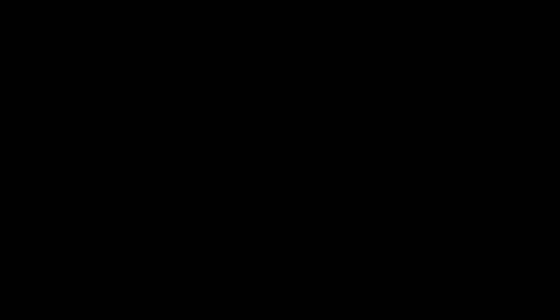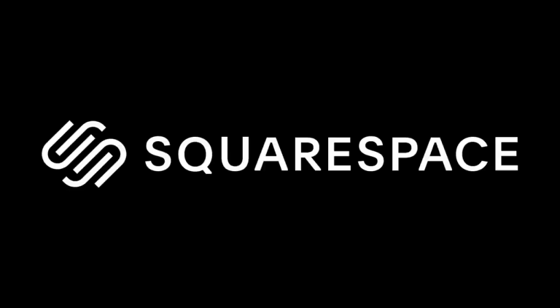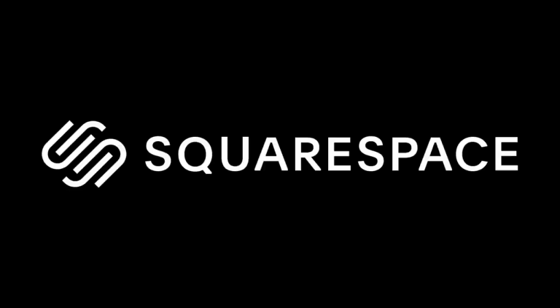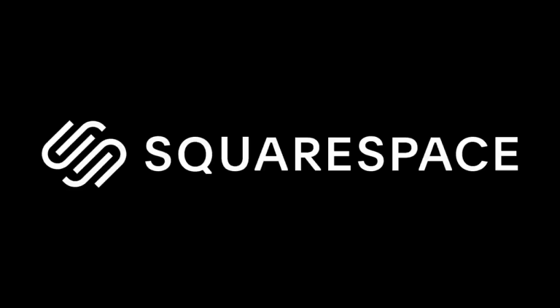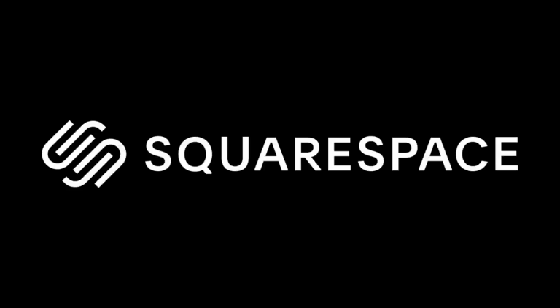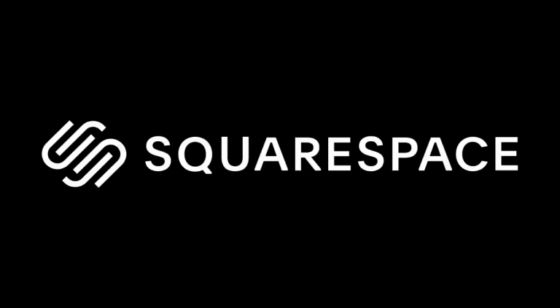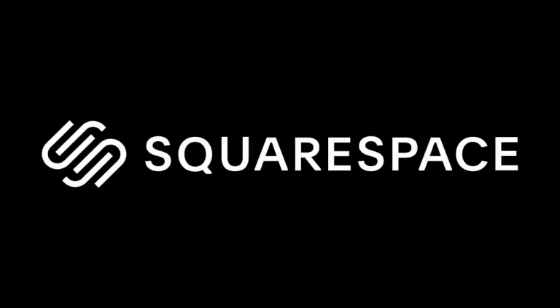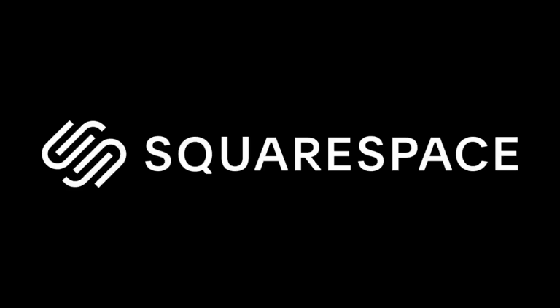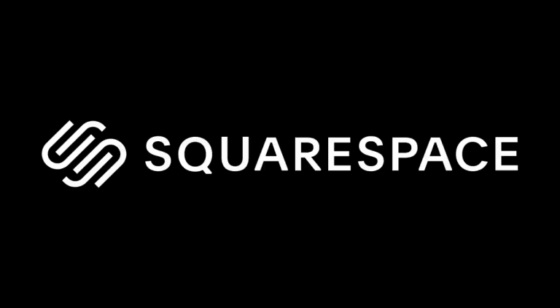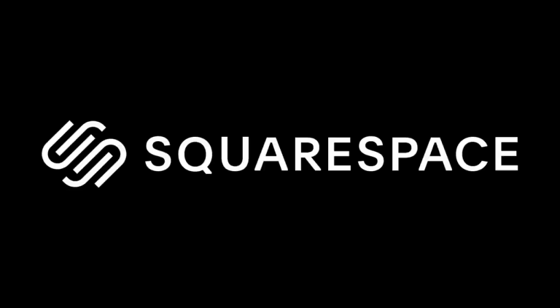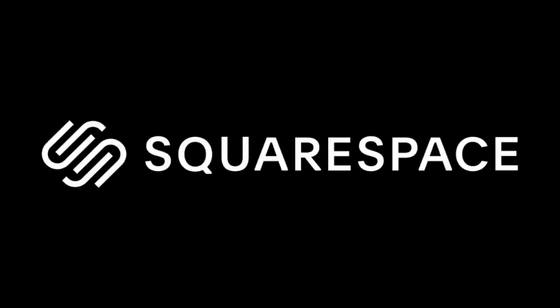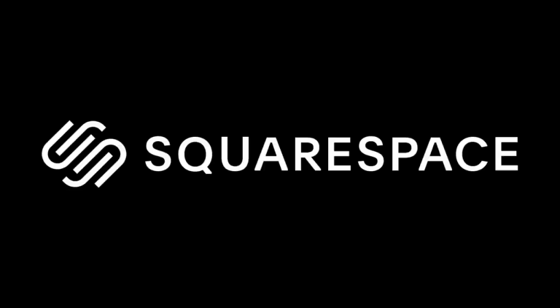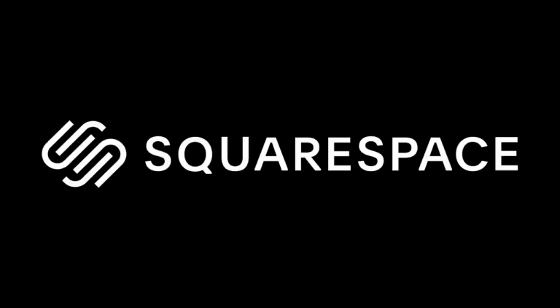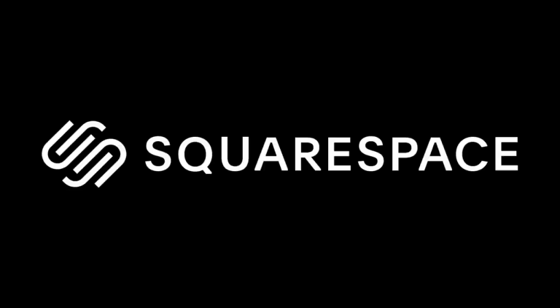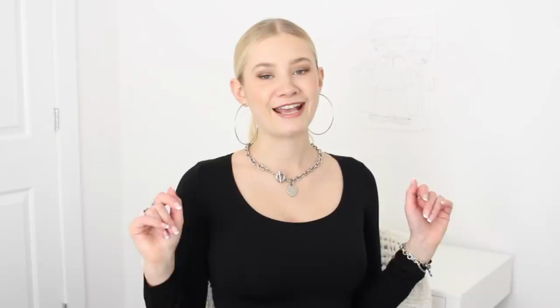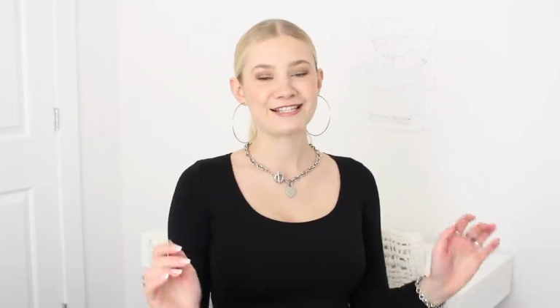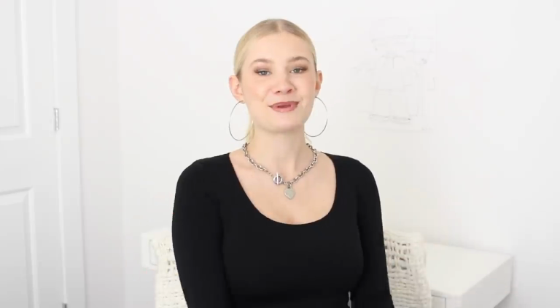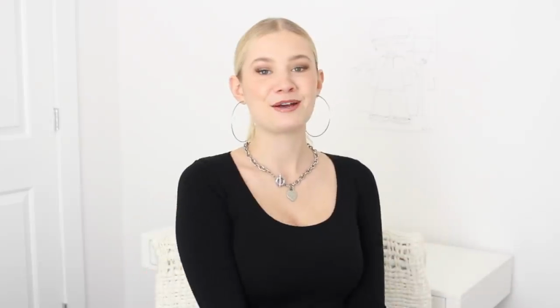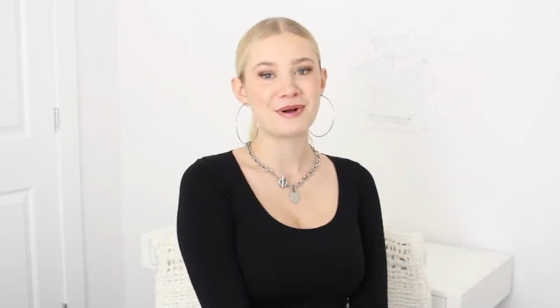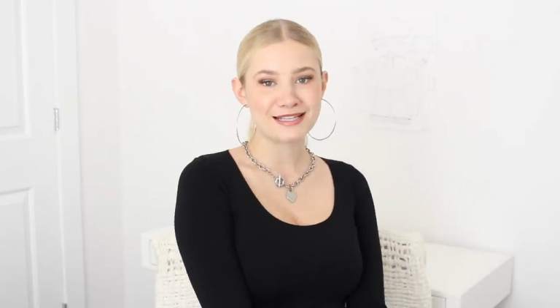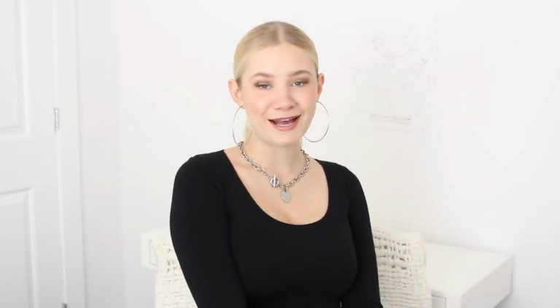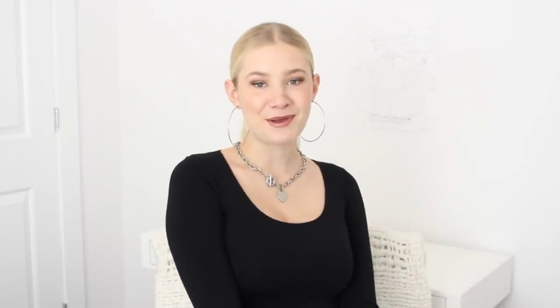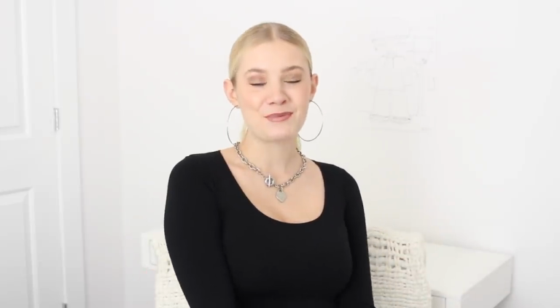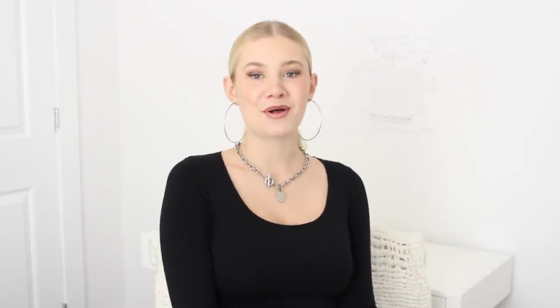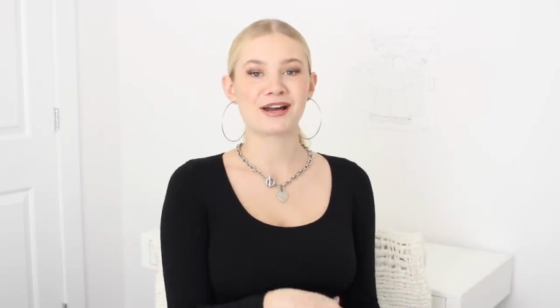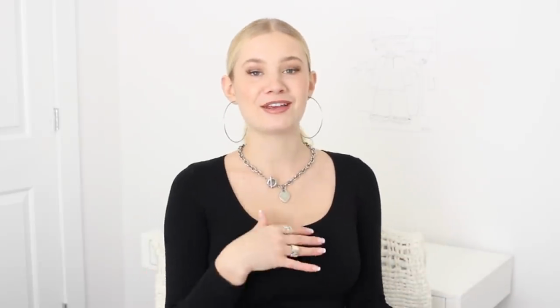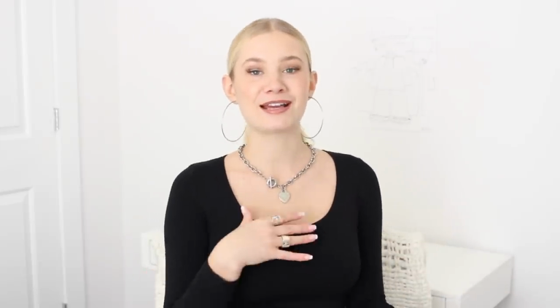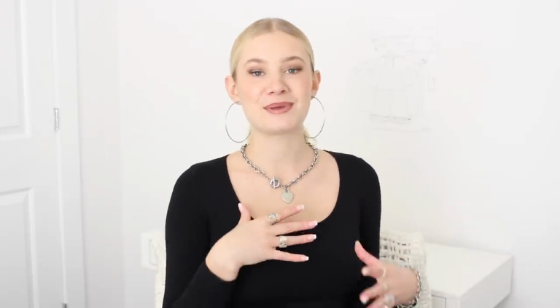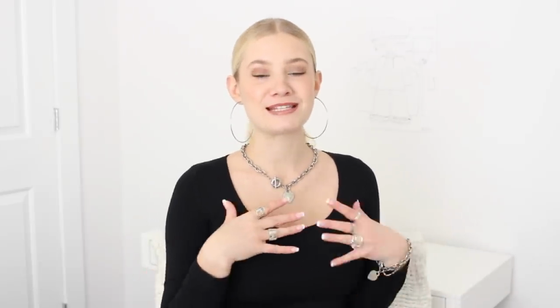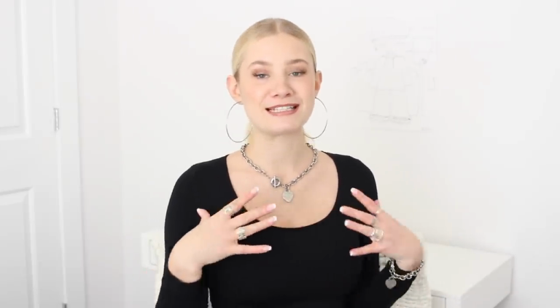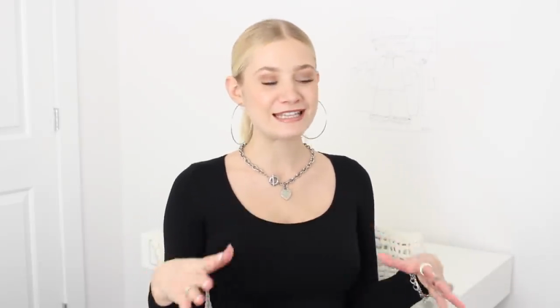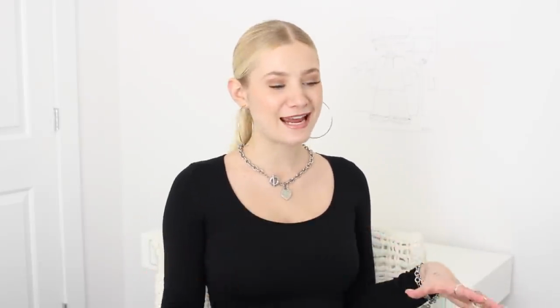This video is sponsored by Squarespace. Hey guys, it's Amanda, what's up? I hope you all are having an amazing day today.